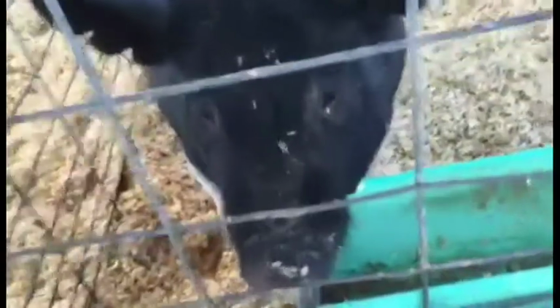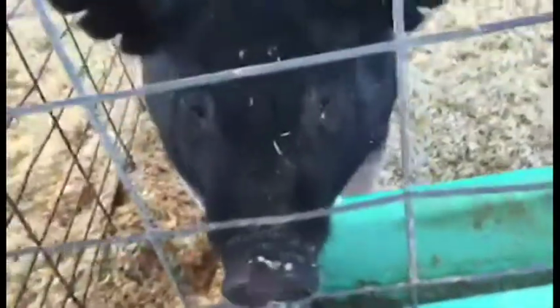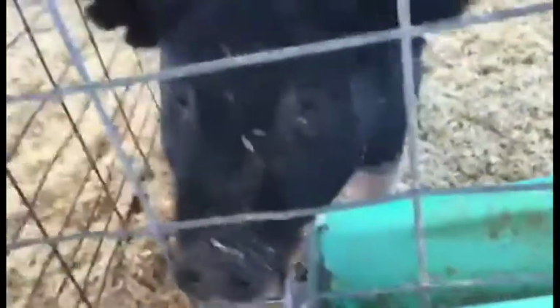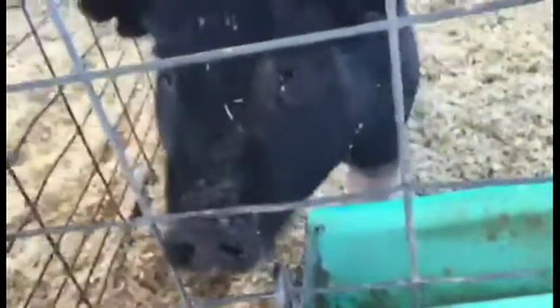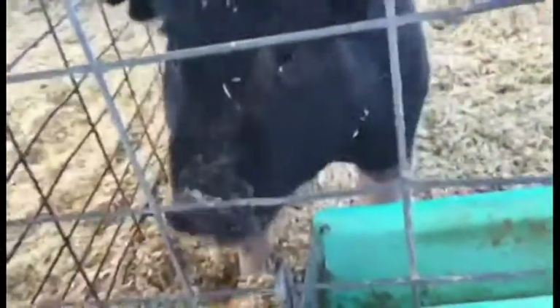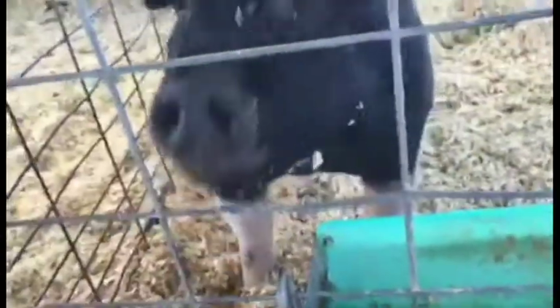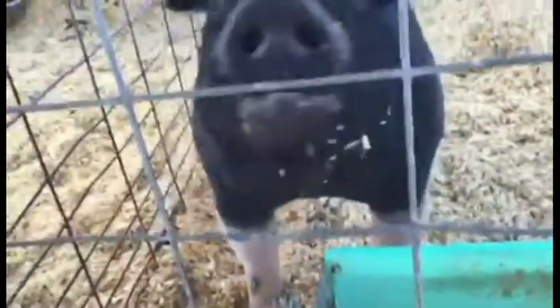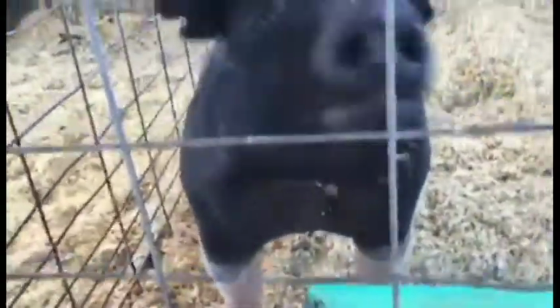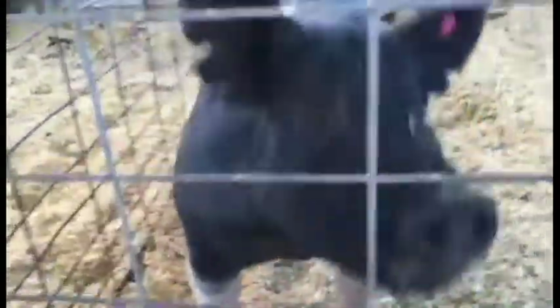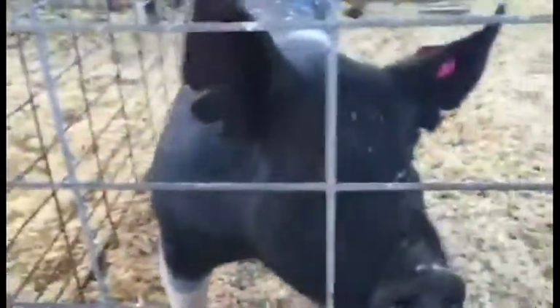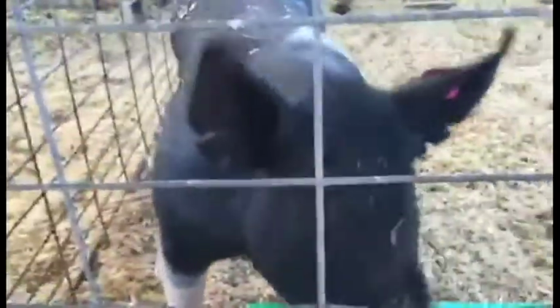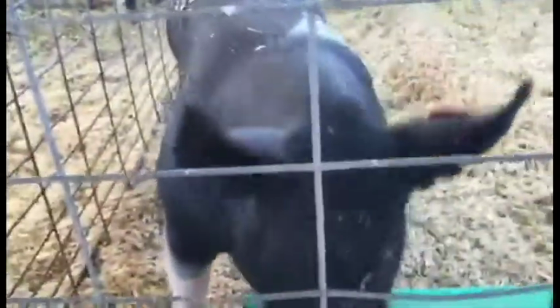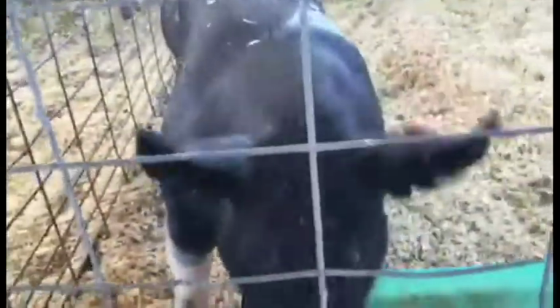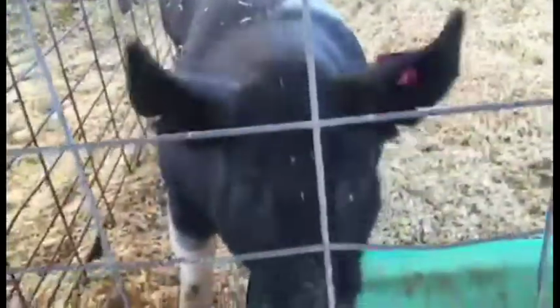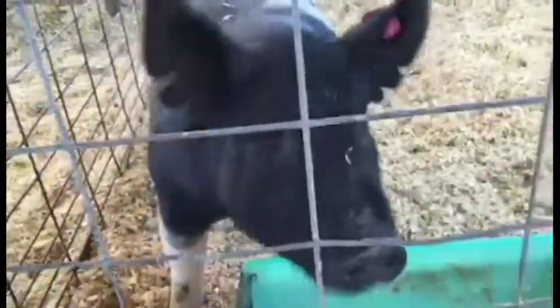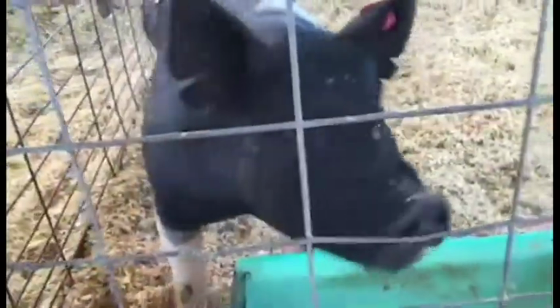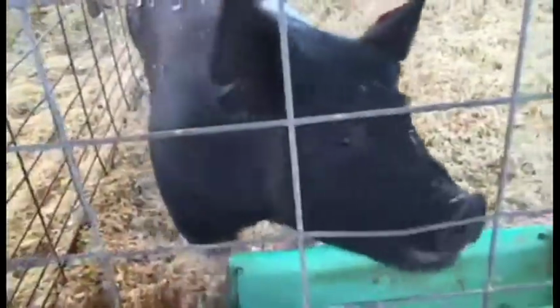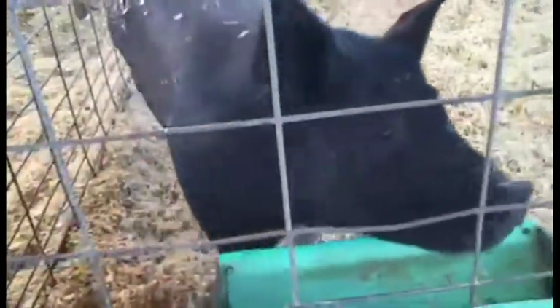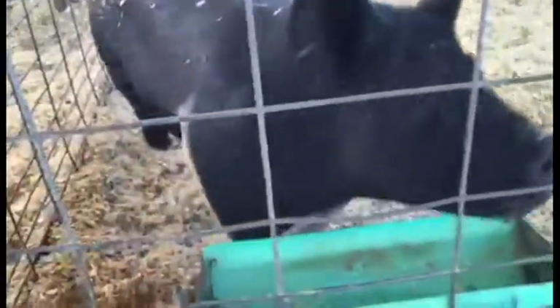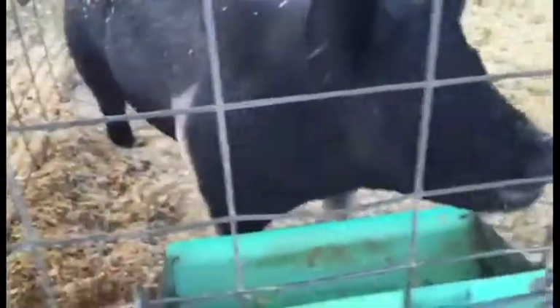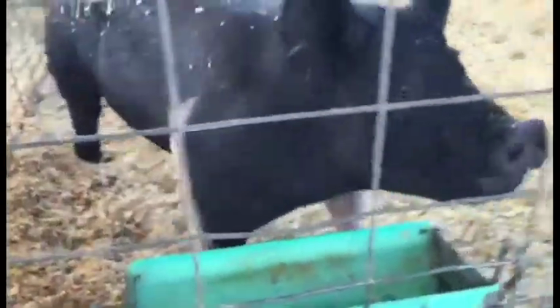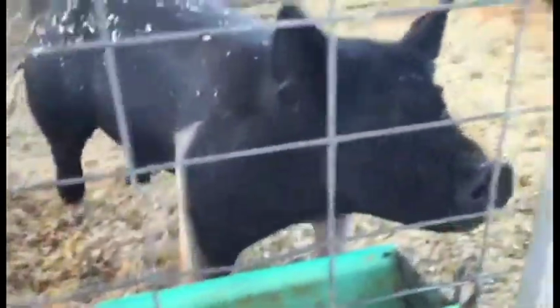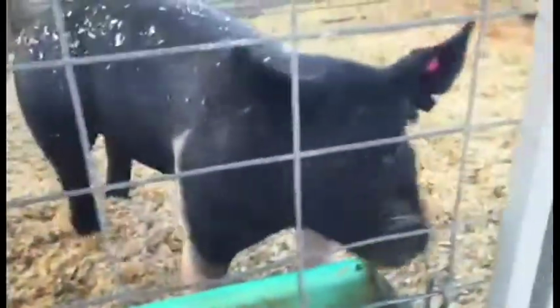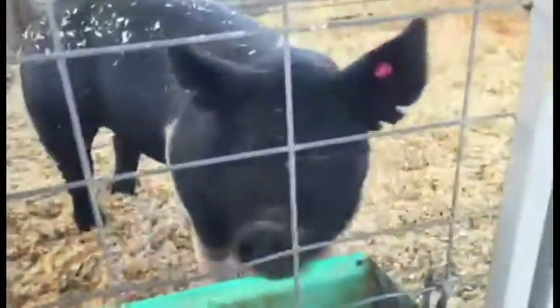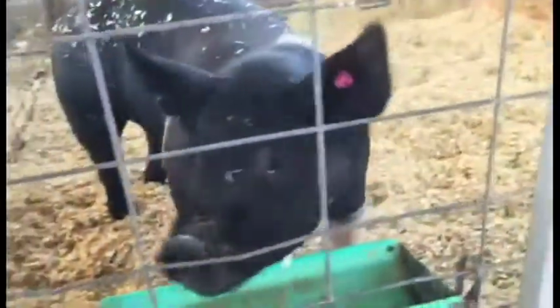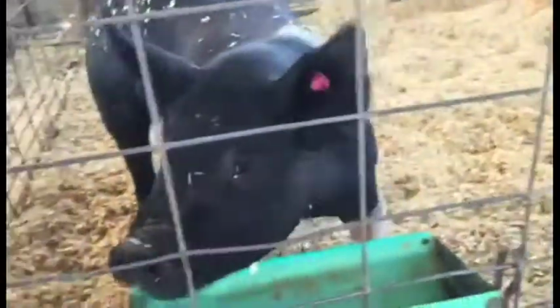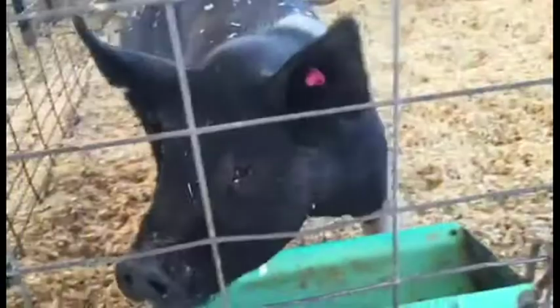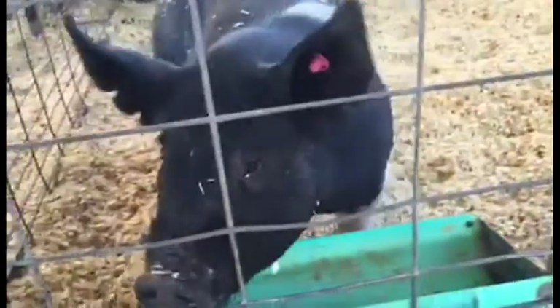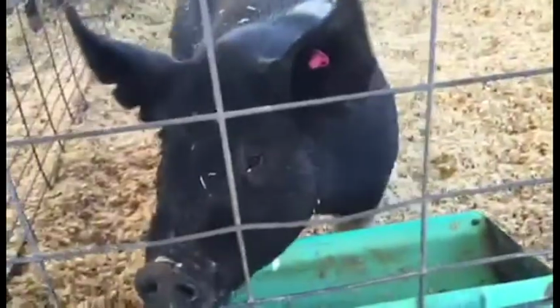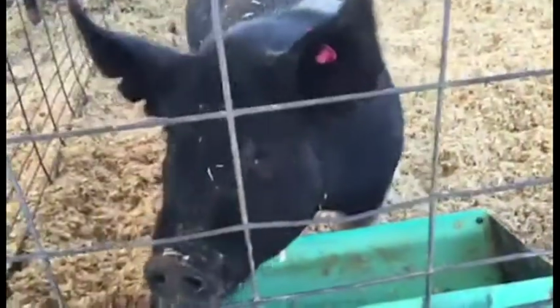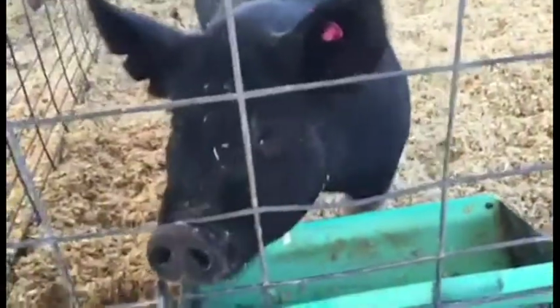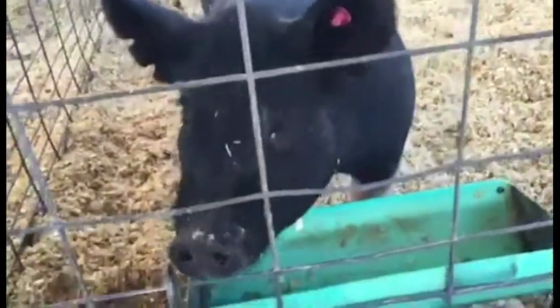But today, we're just going to focus on the pig show and how you get your pig to look its best to enter the show ring.